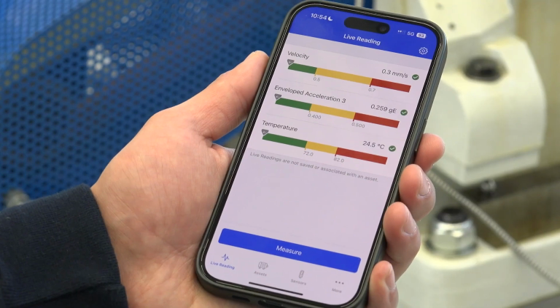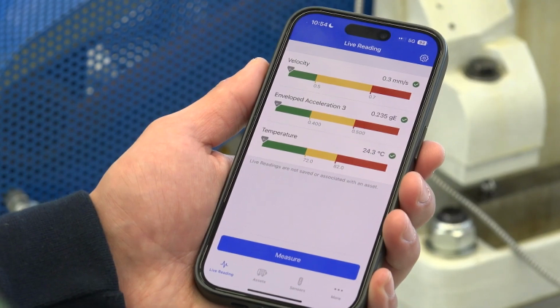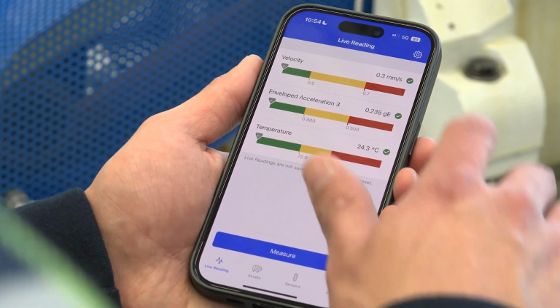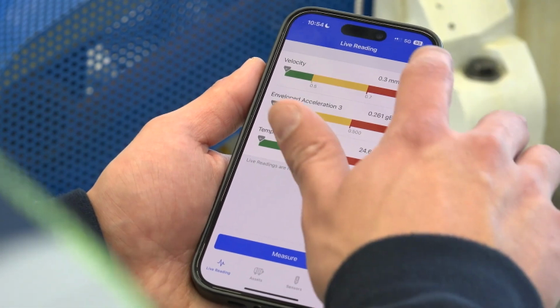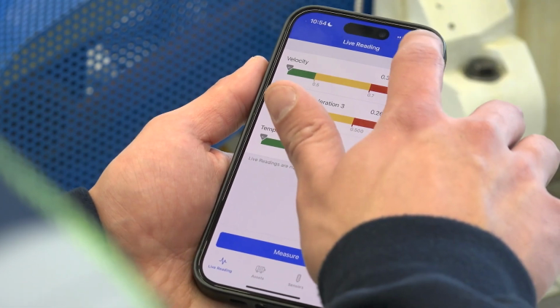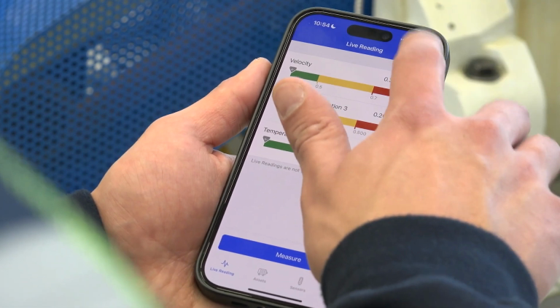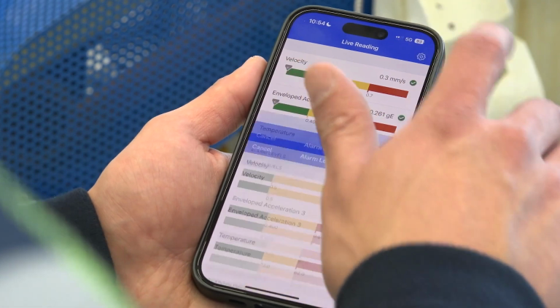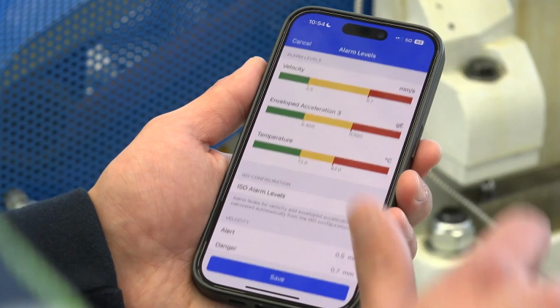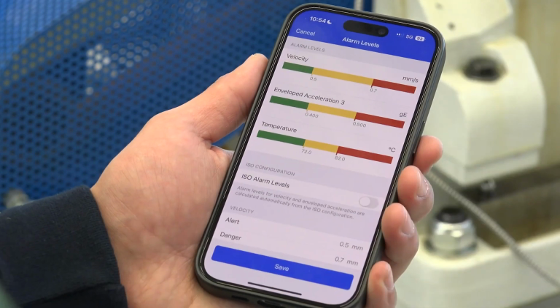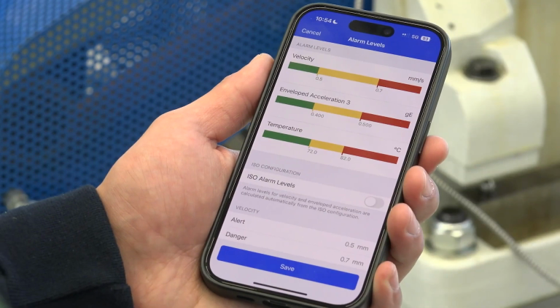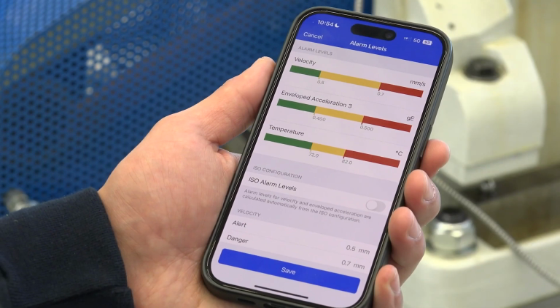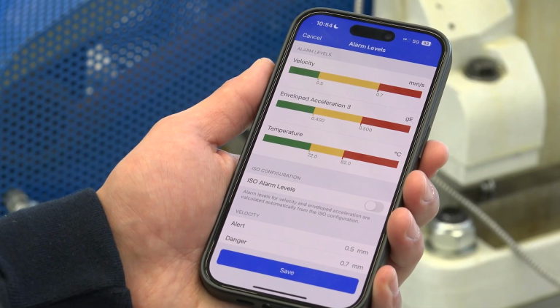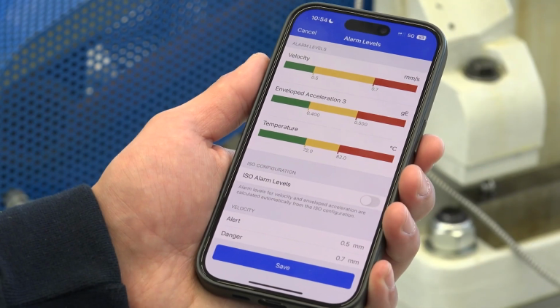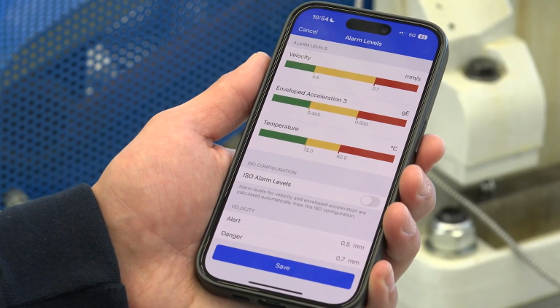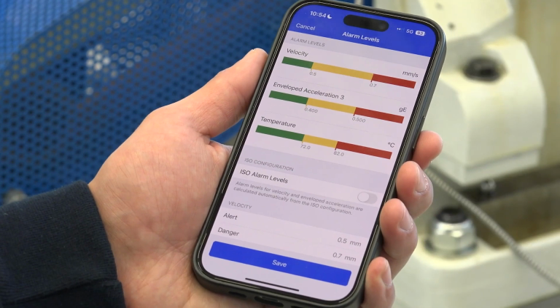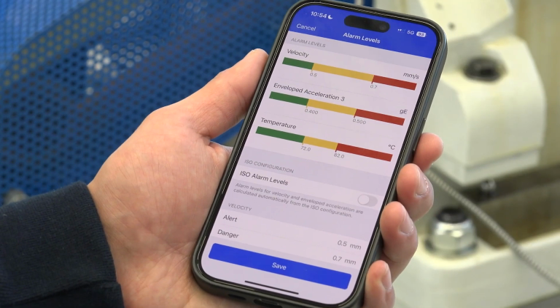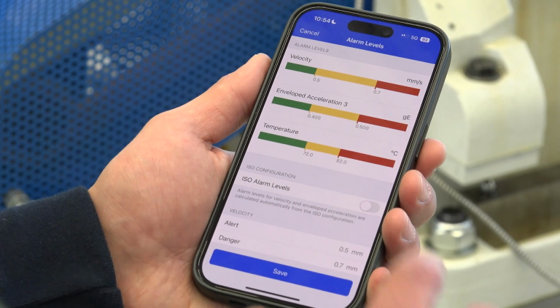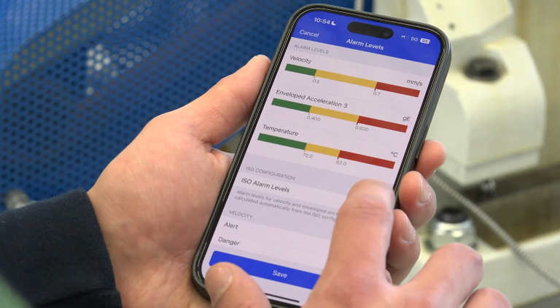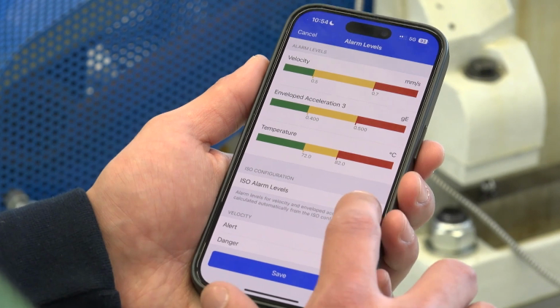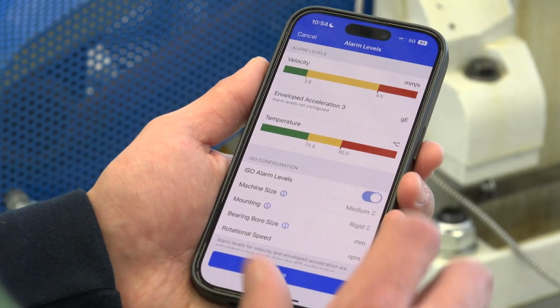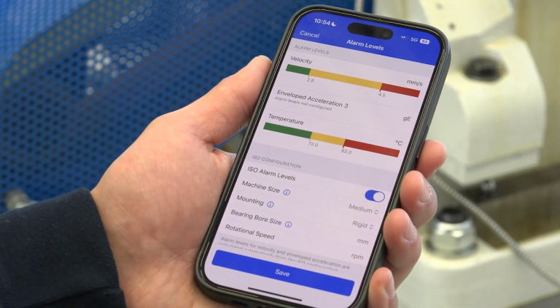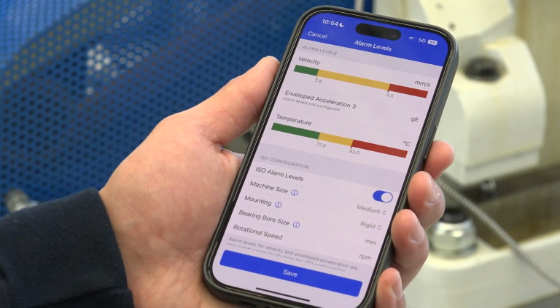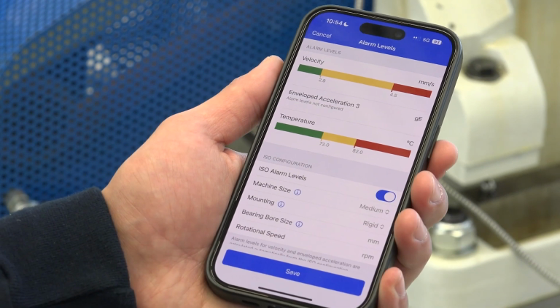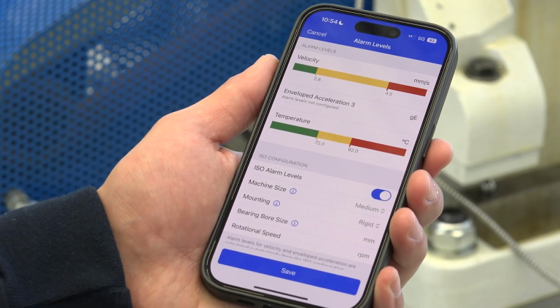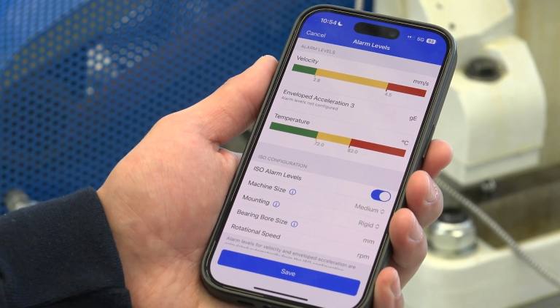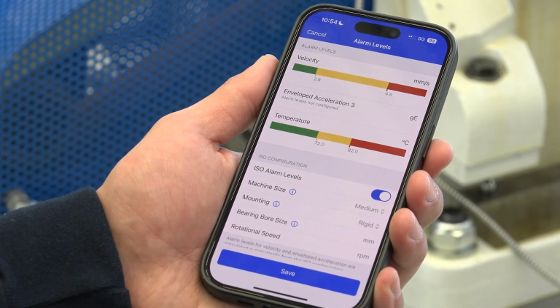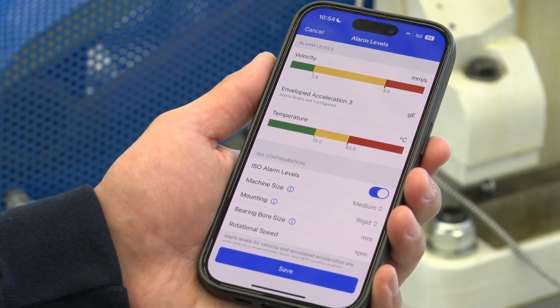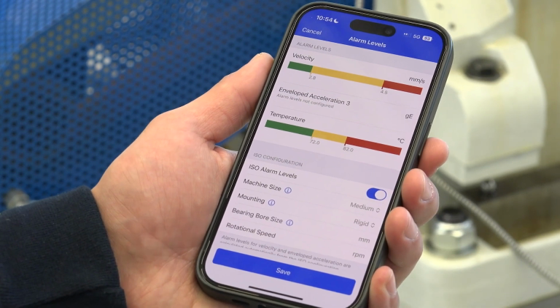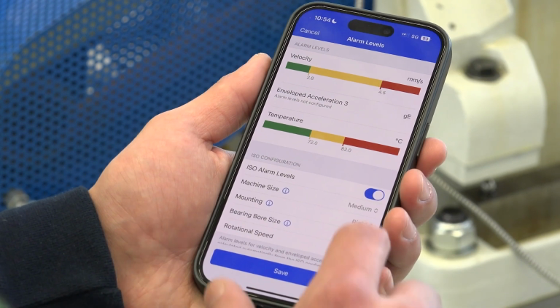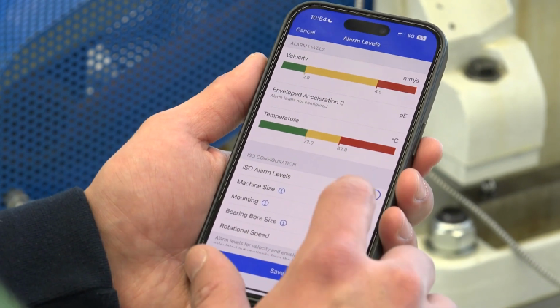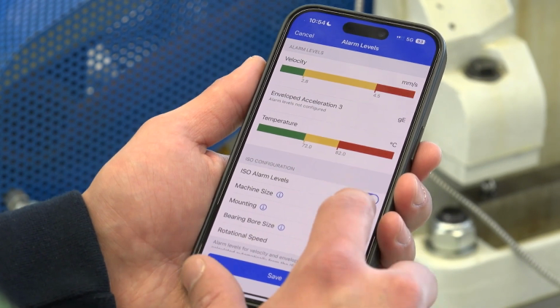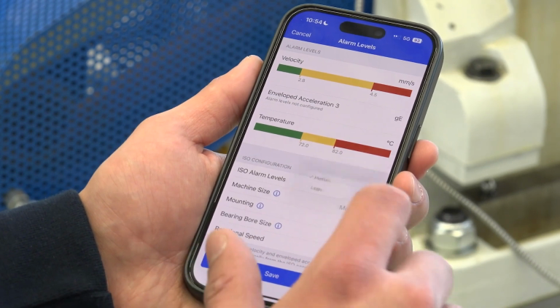The alarm levels are preset here. You can easily change them or set new alarms for measuring a new machine.